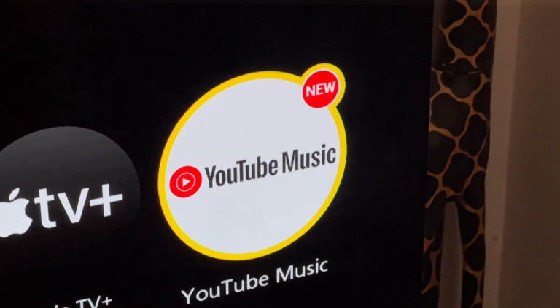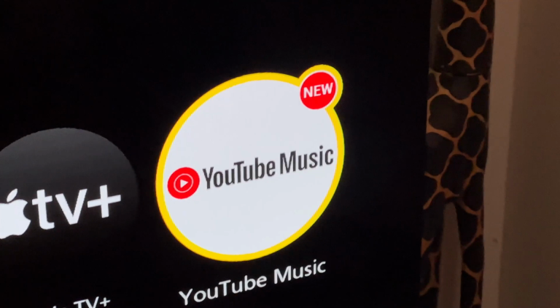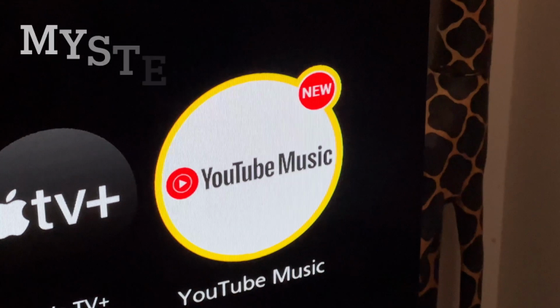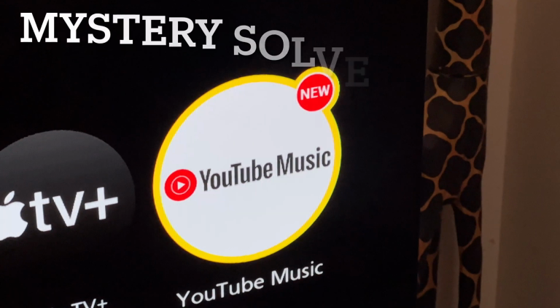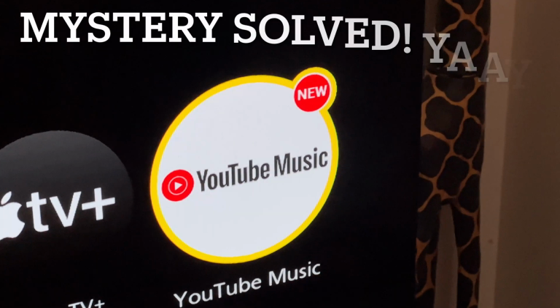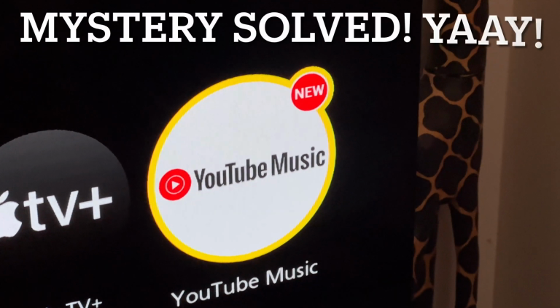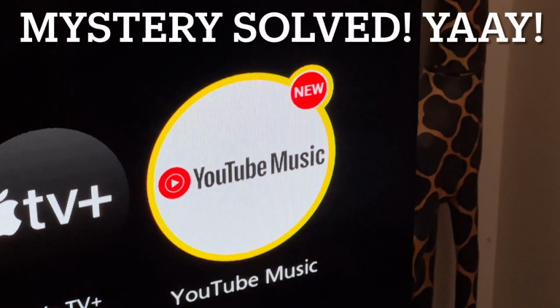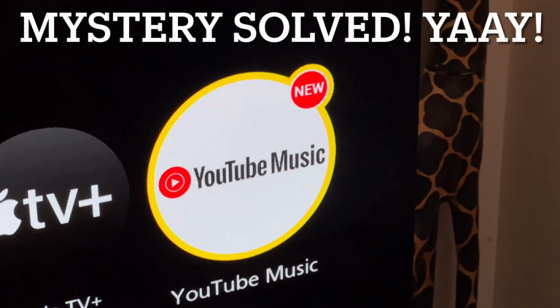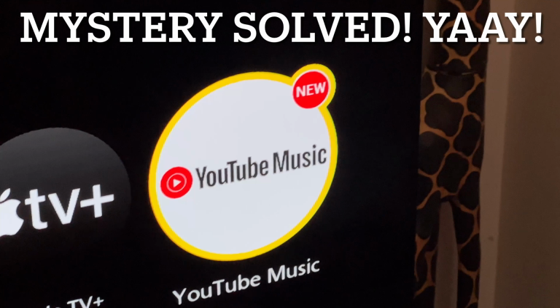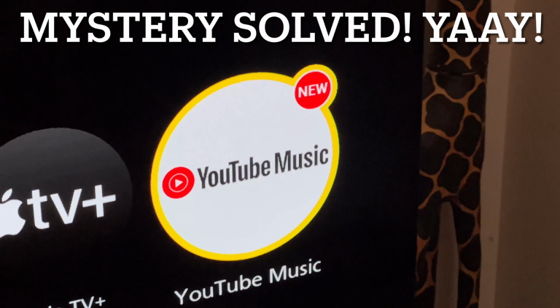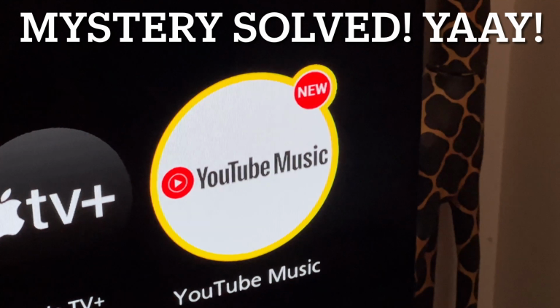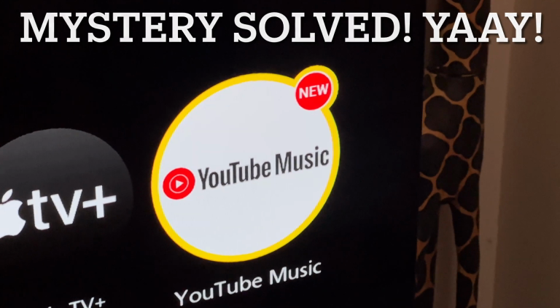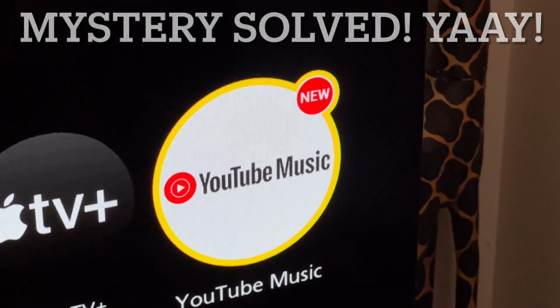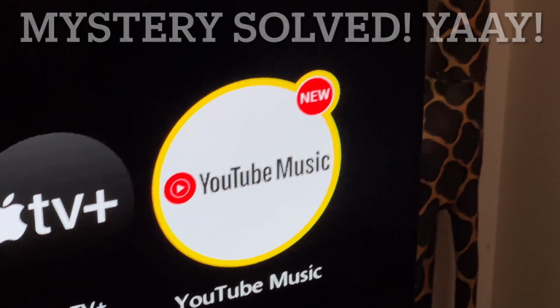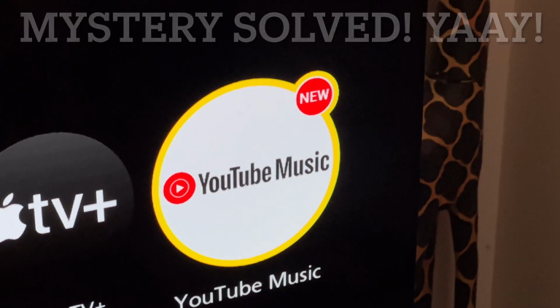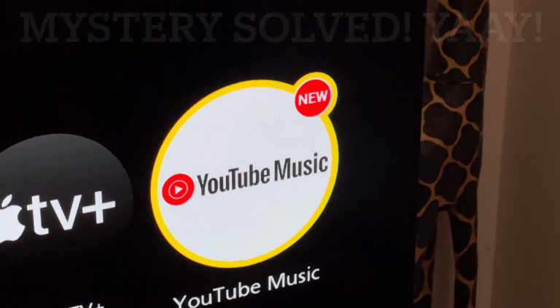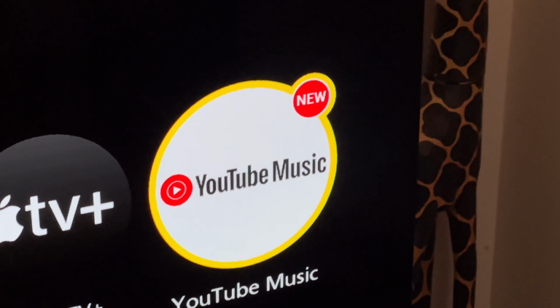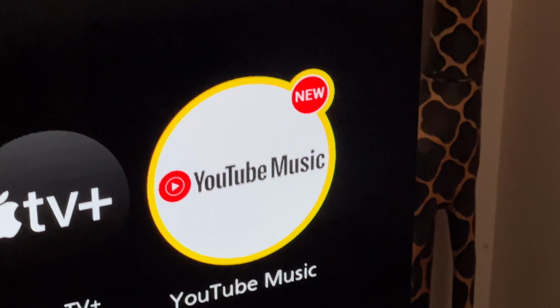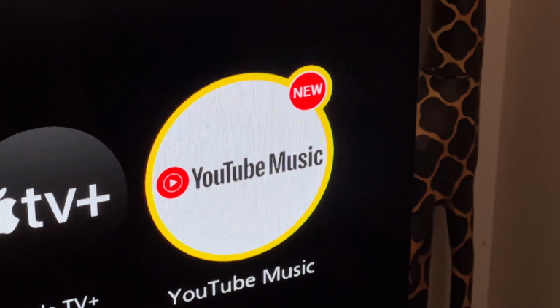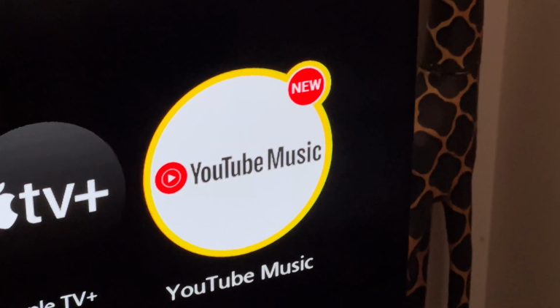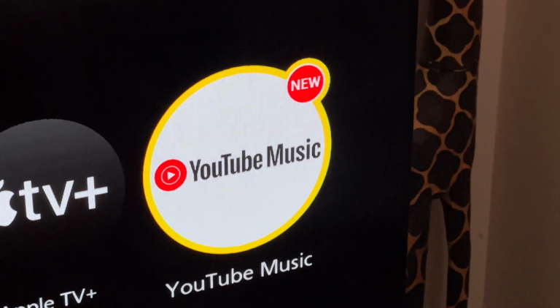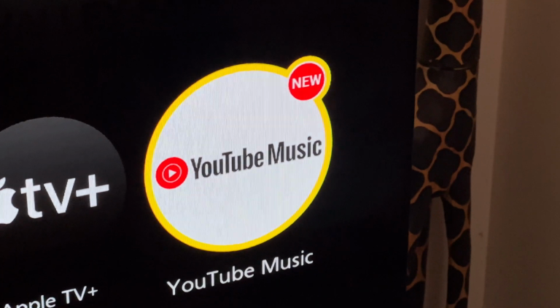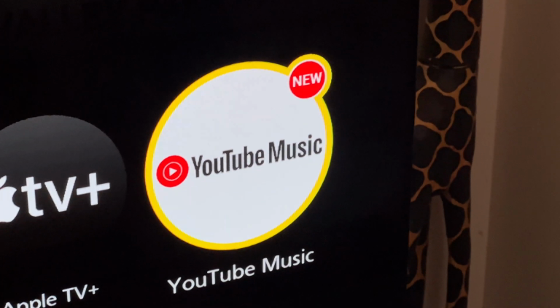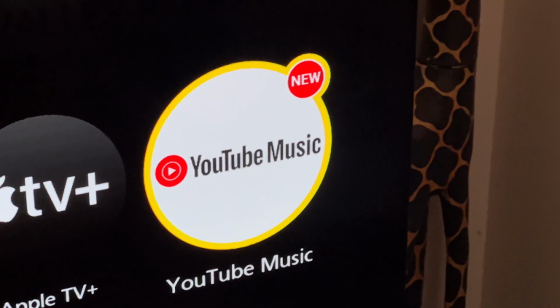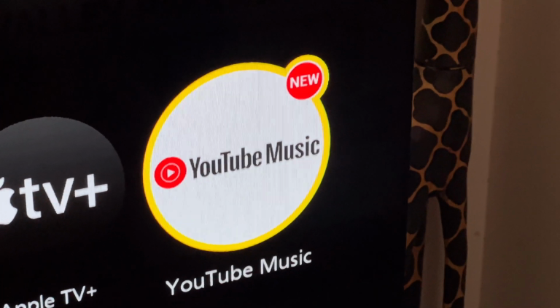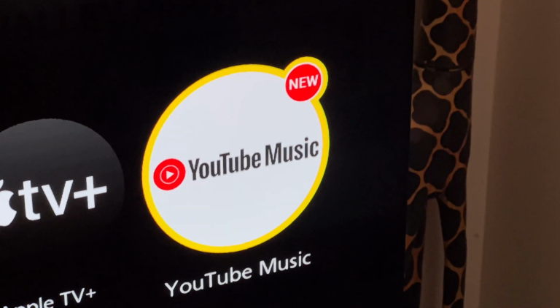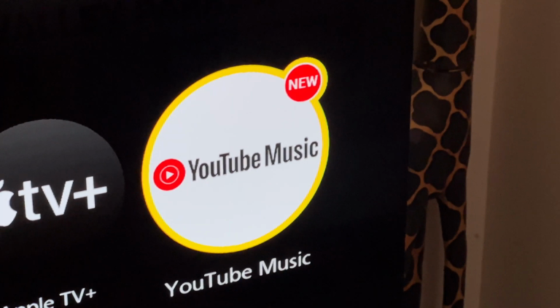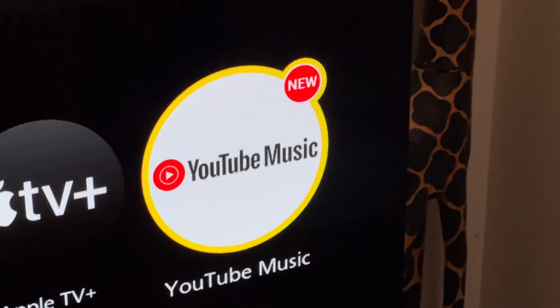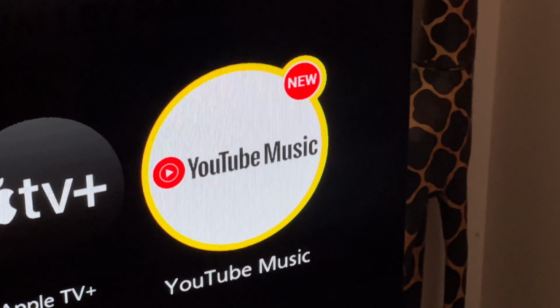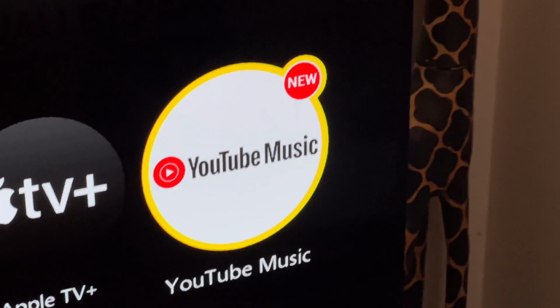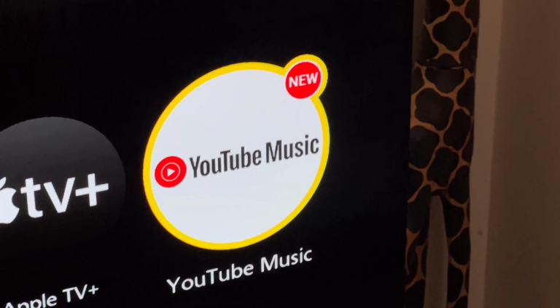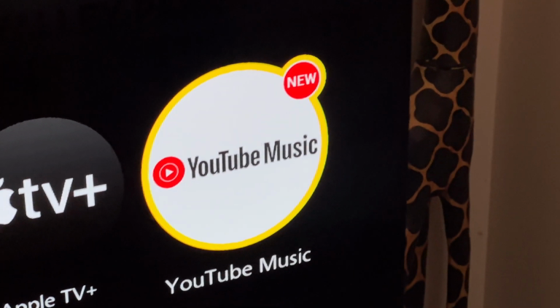Mystery solved! It adds YouTube Music. As you can see the tag there — new!